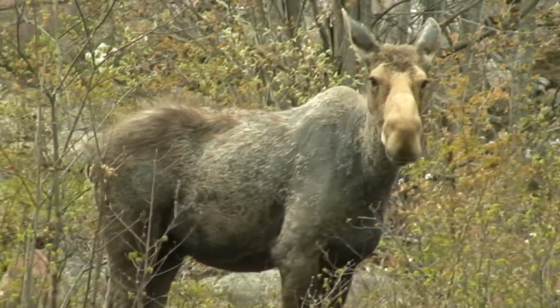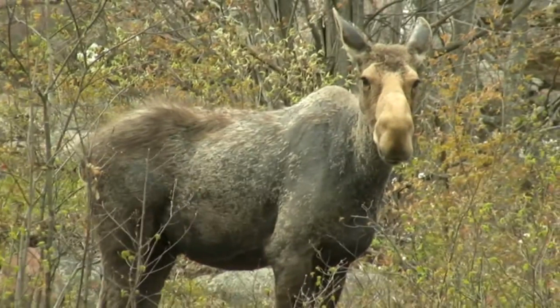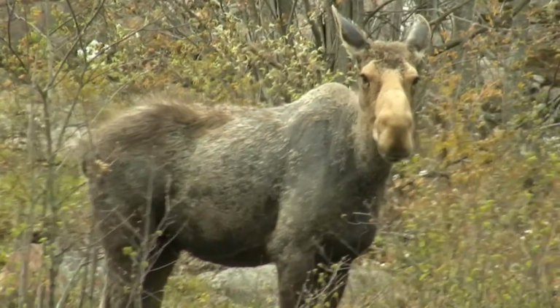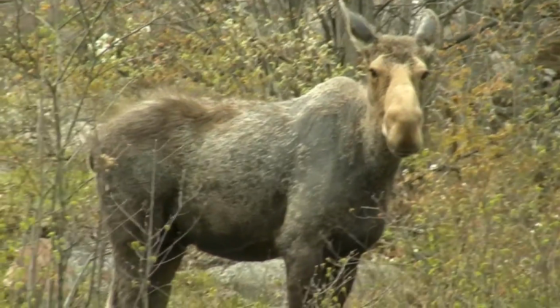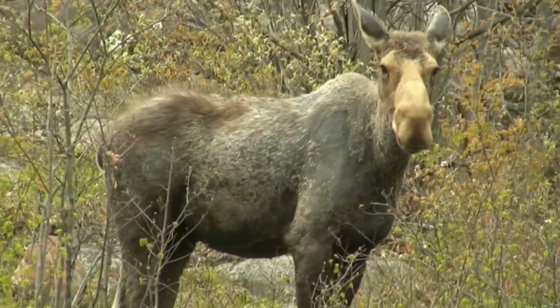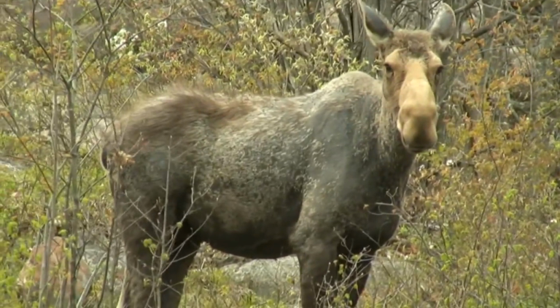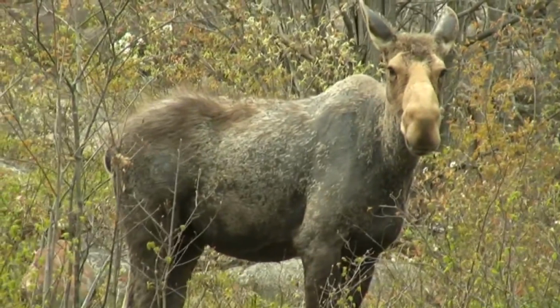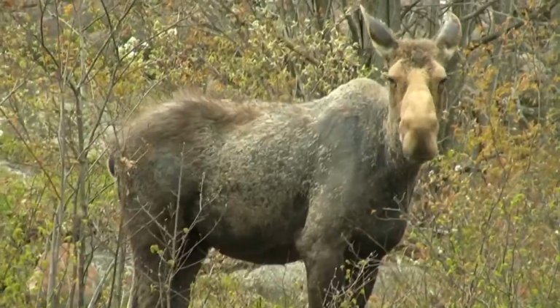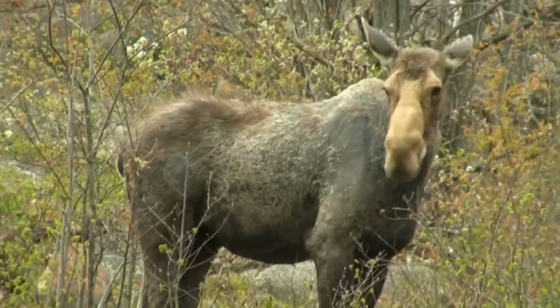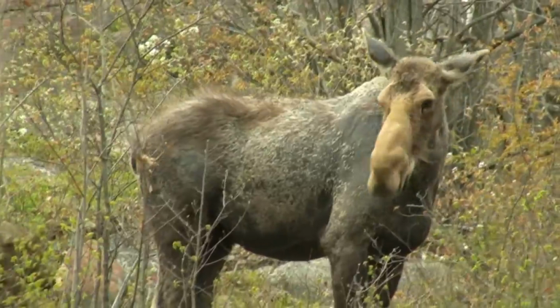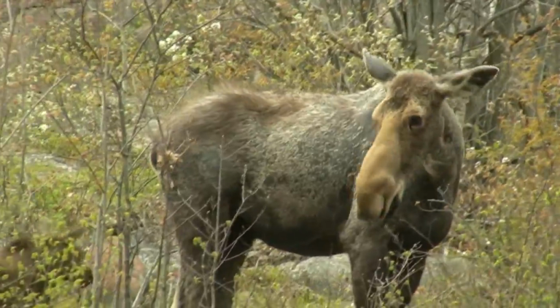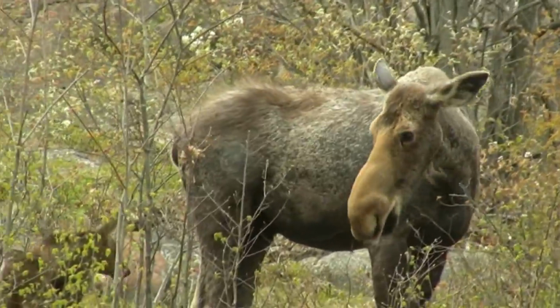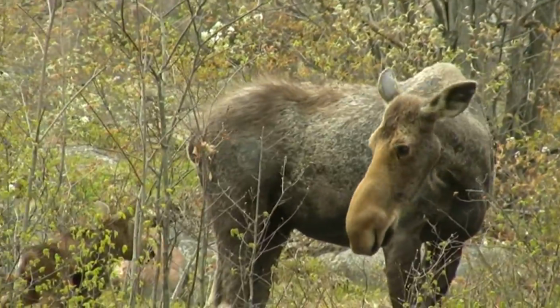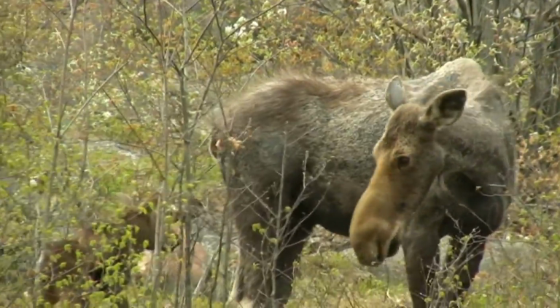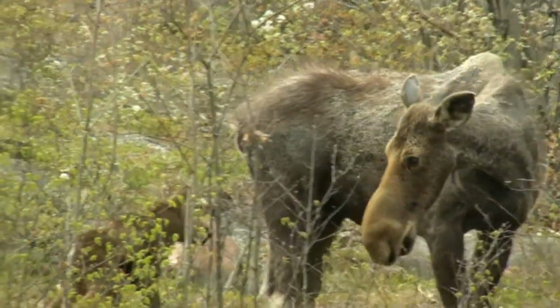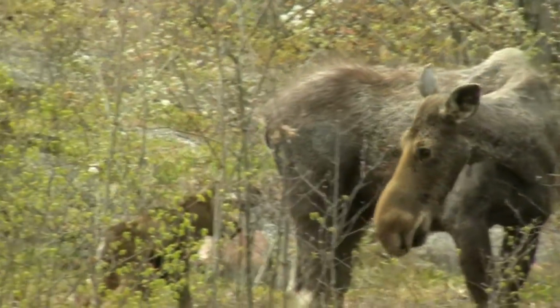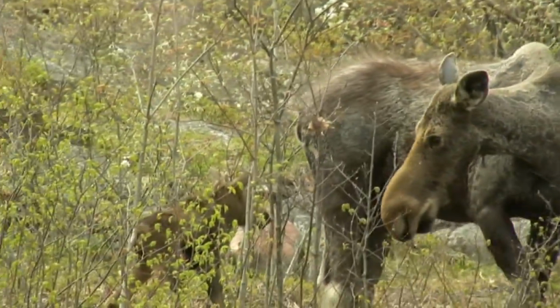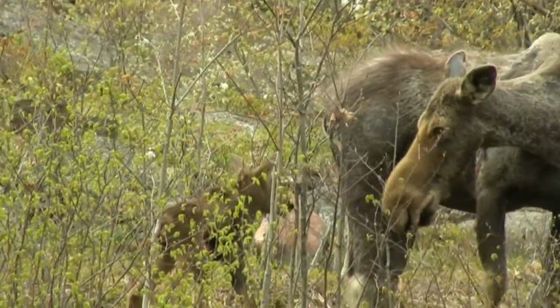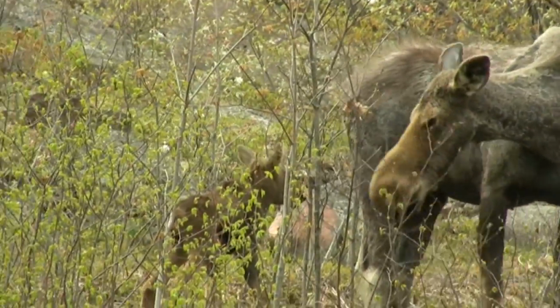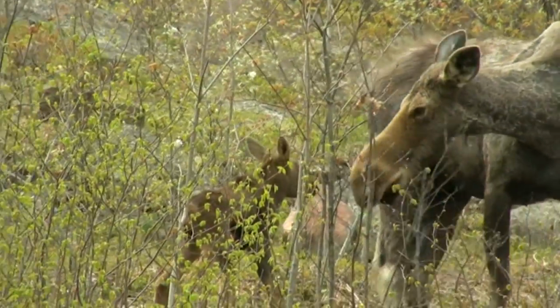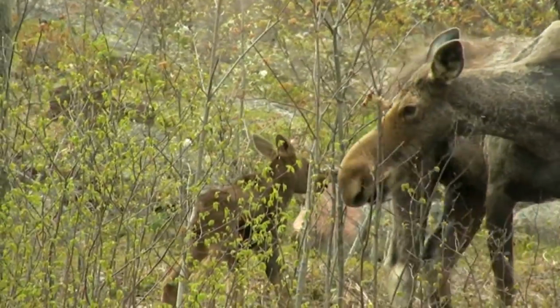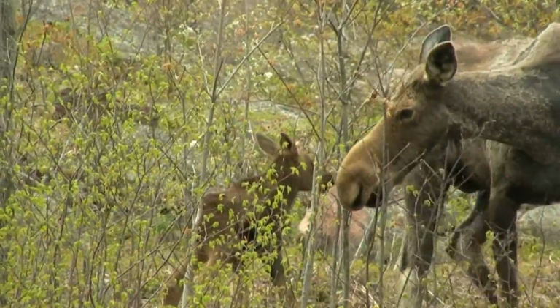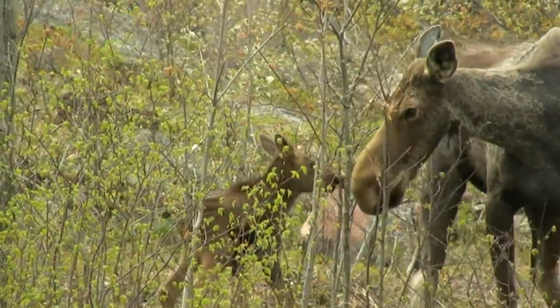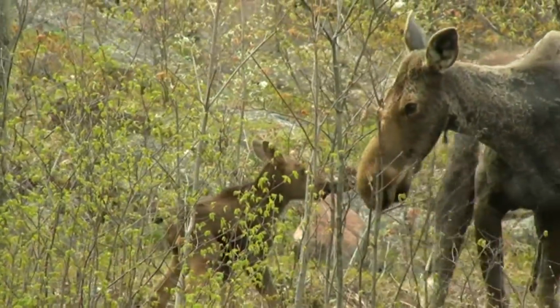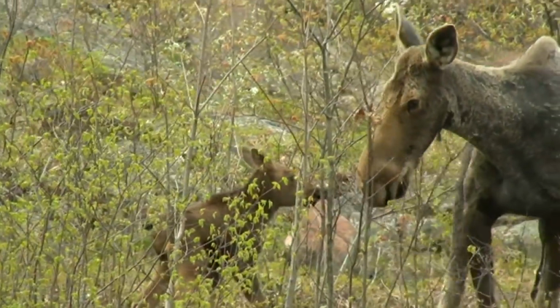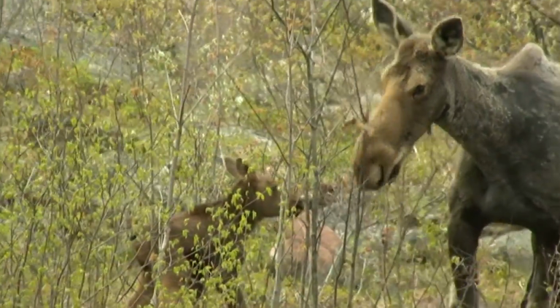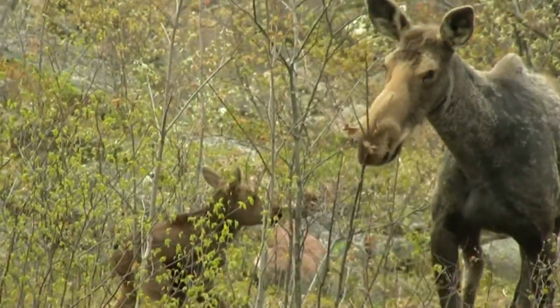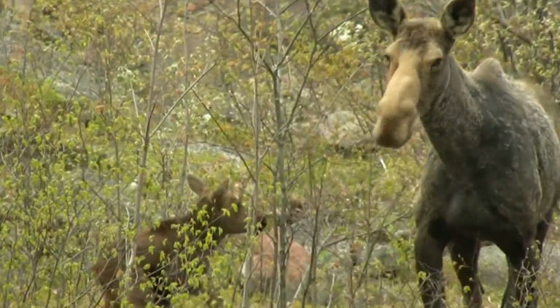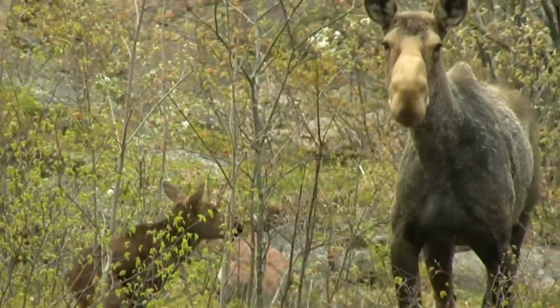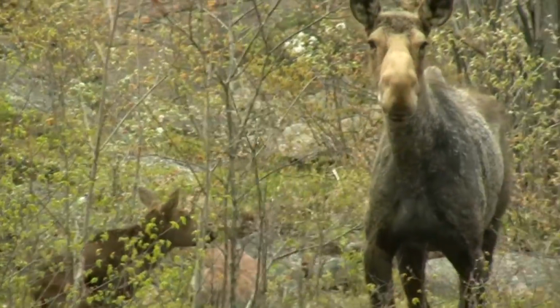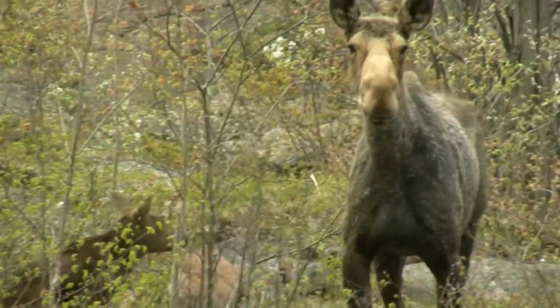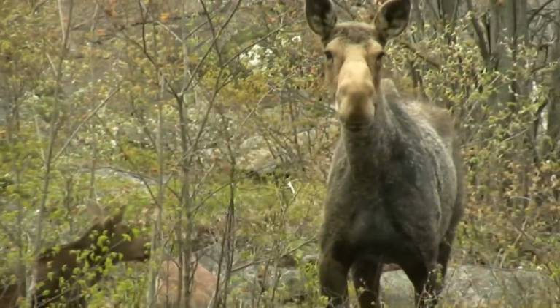This is the type of river you'd expect to see moose on. It's very scenic, with lots of mudflats and lots of plants.